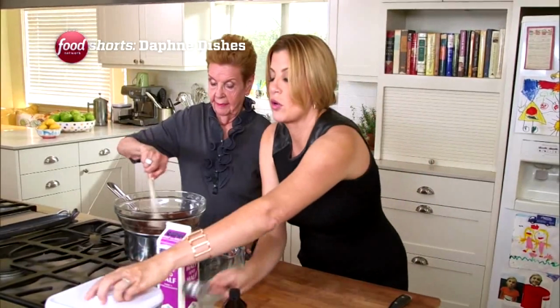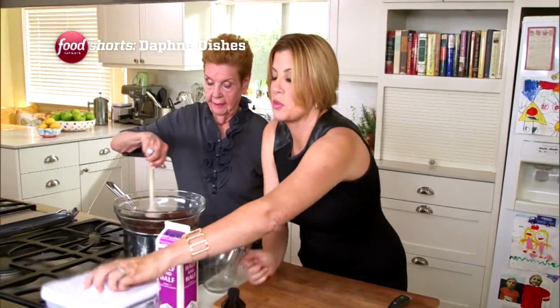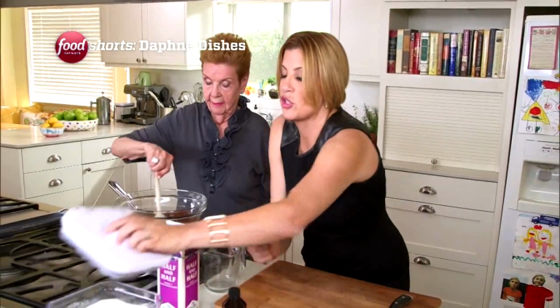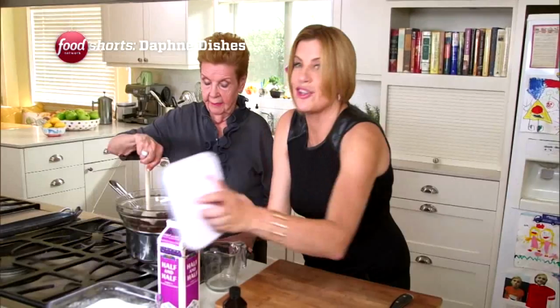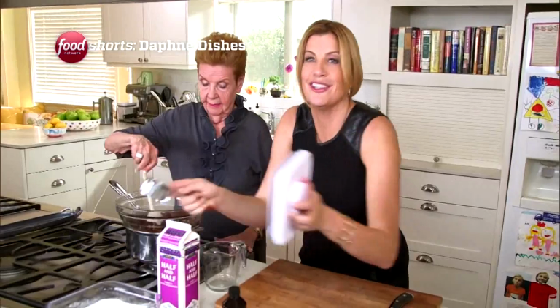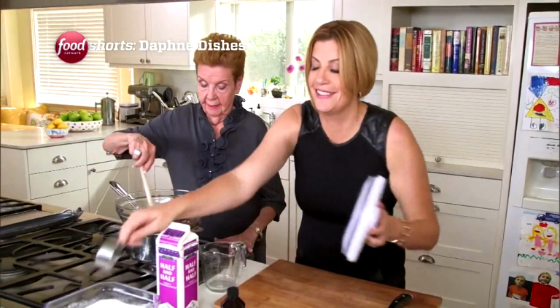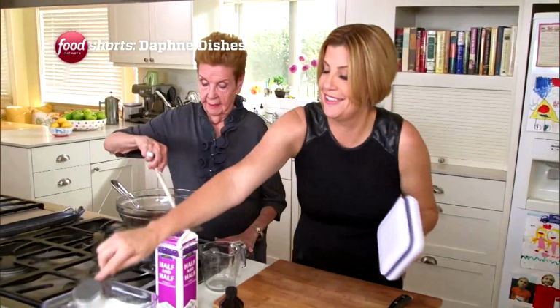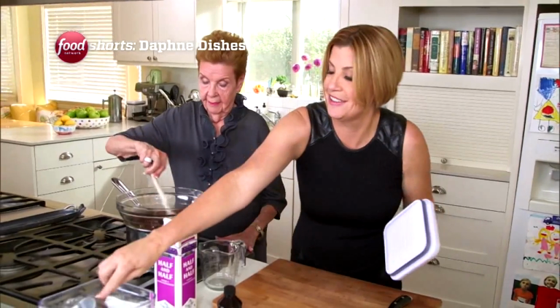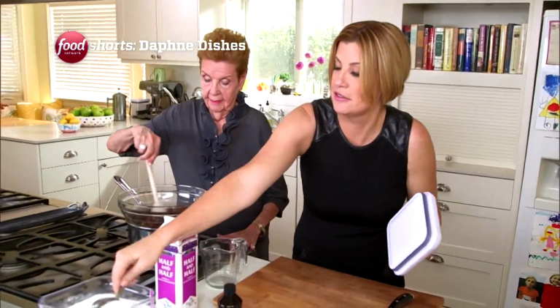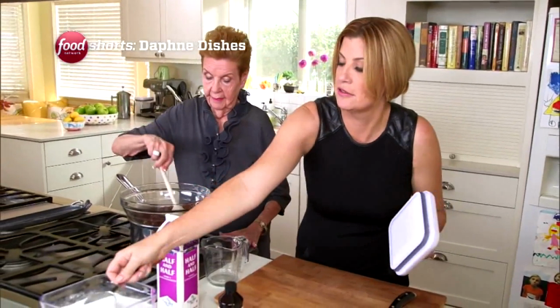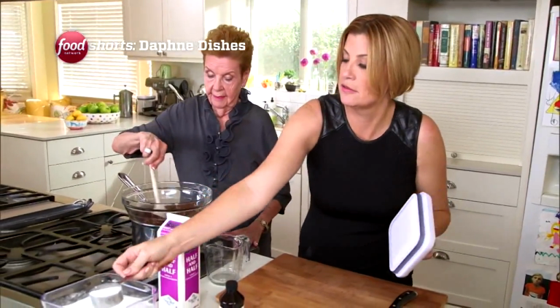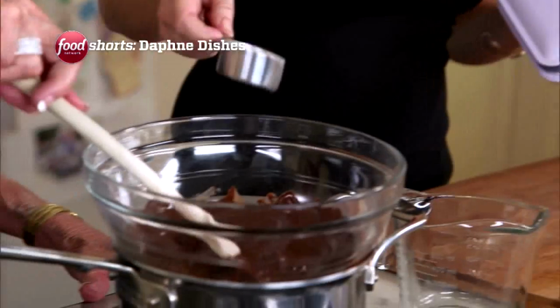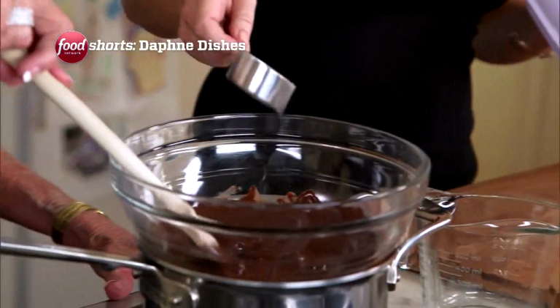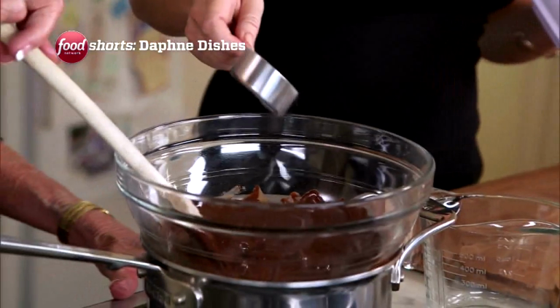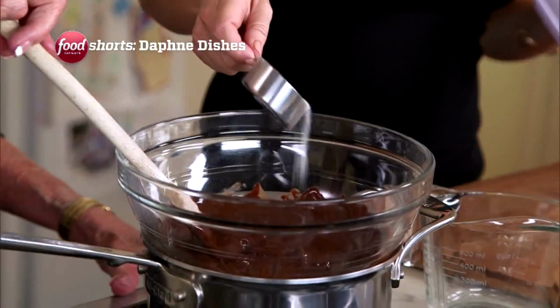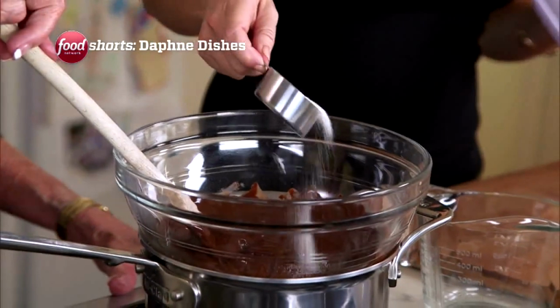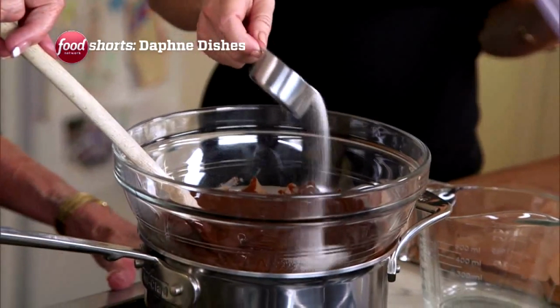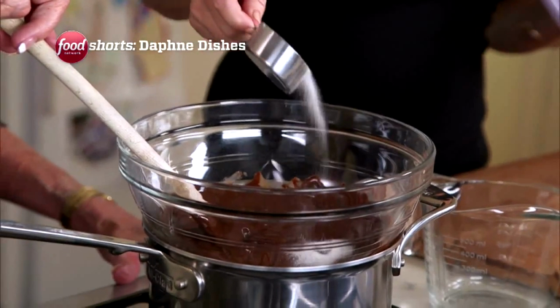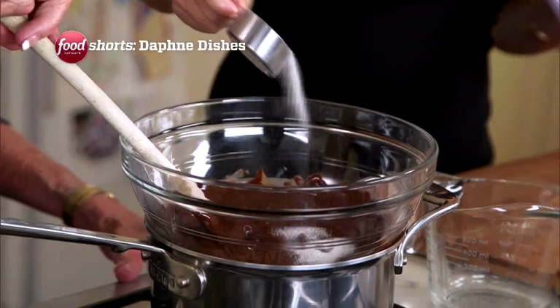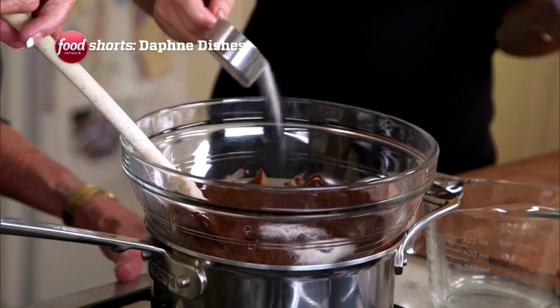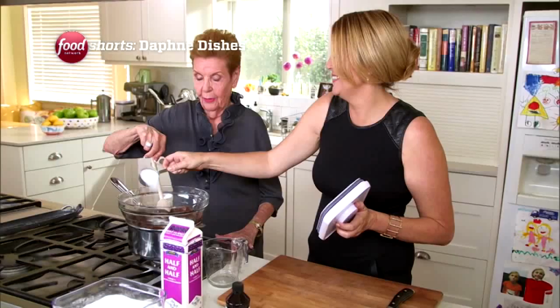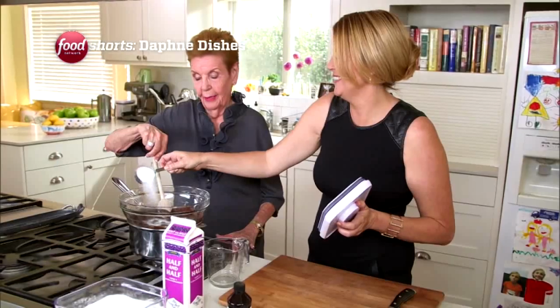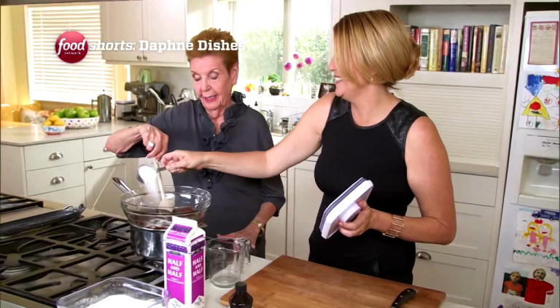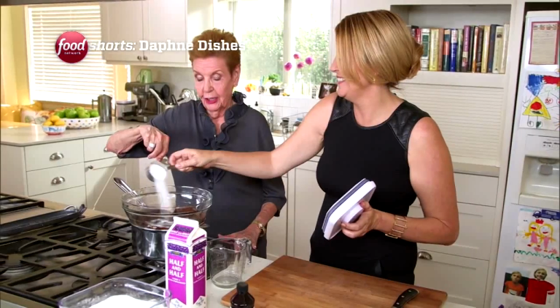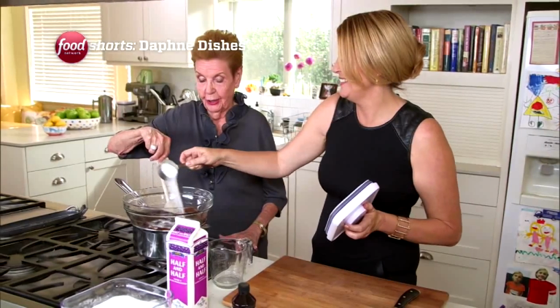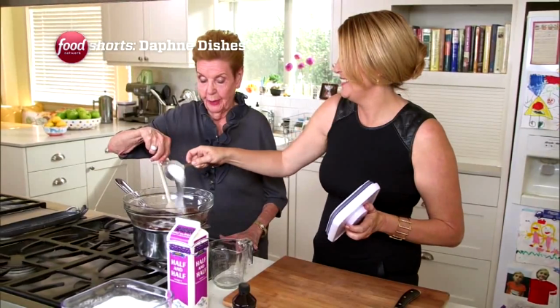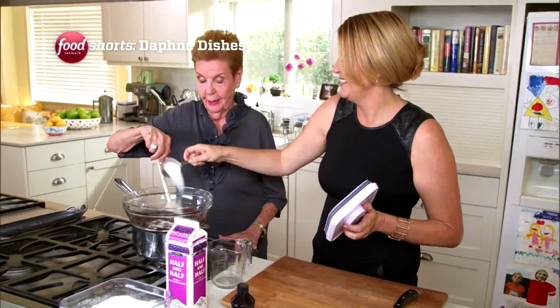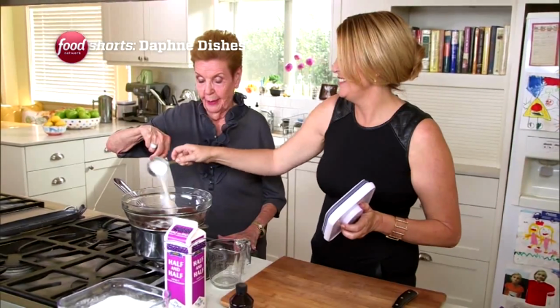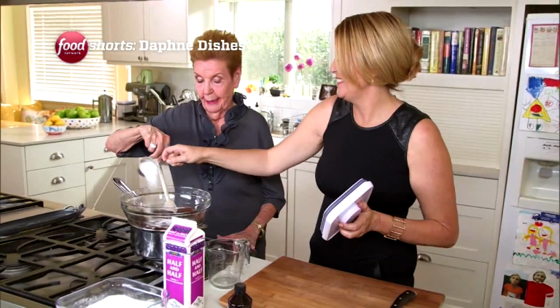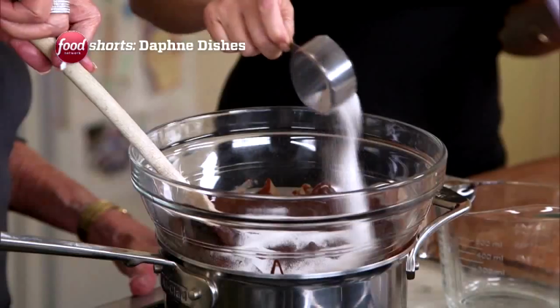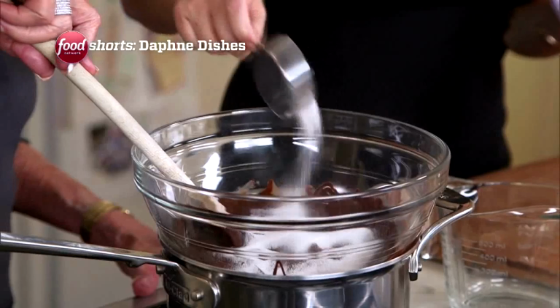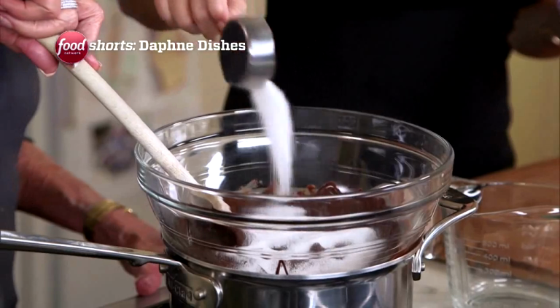Quarter cup of sugar. Don't look, Mom — I don't want it to upset you. Well, a little sugar once in a while. Not good.